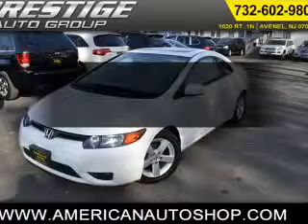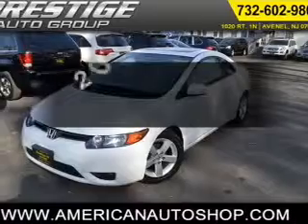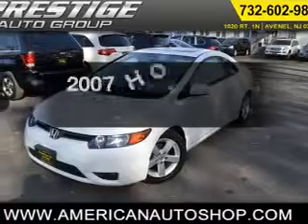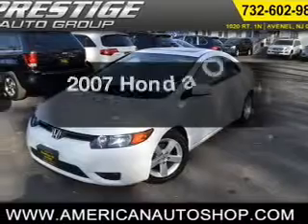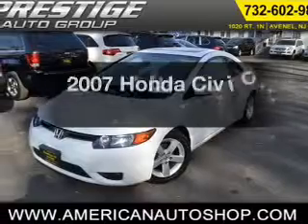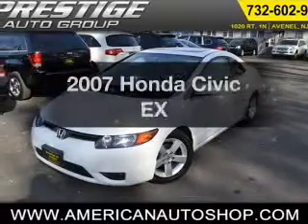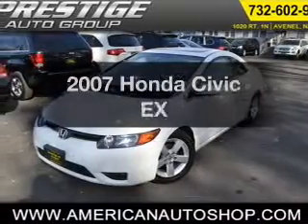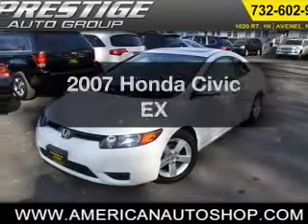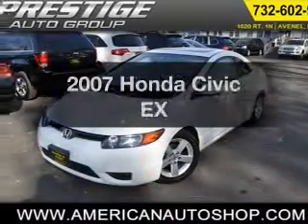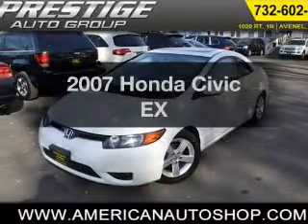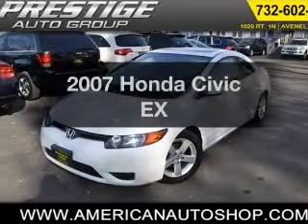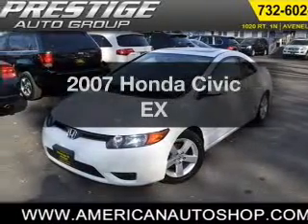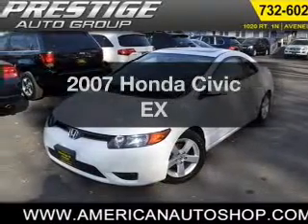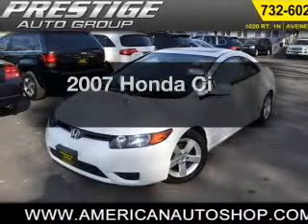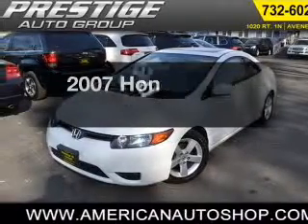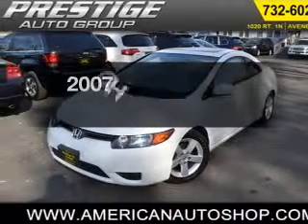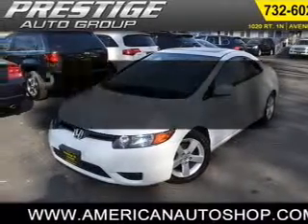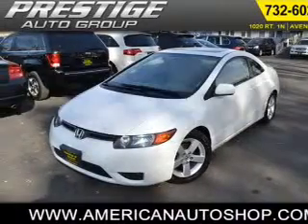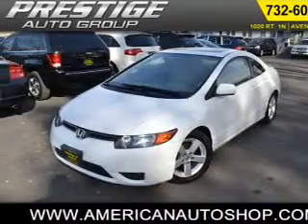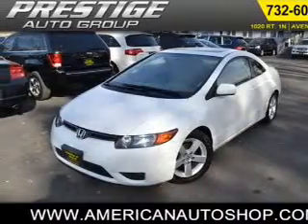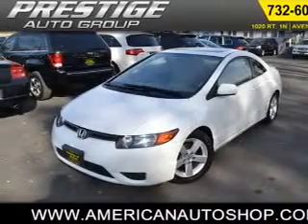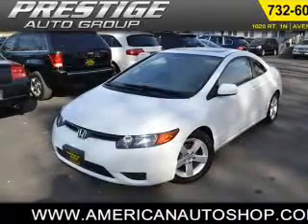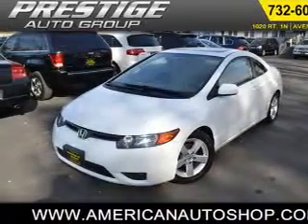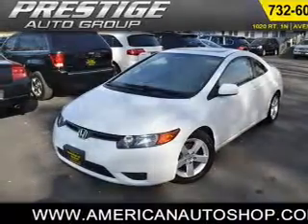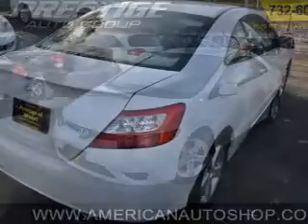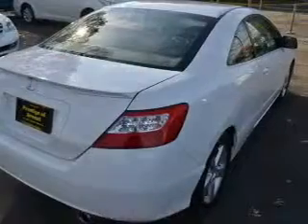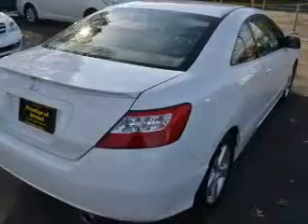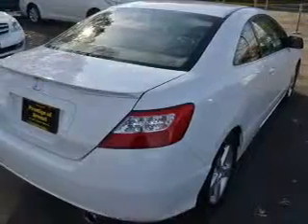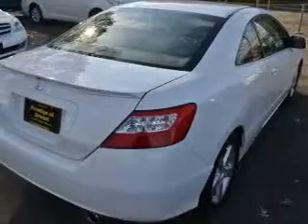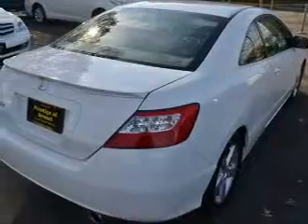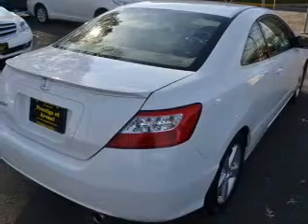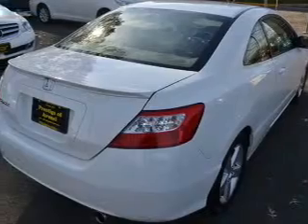Presenting the 2007 Honda Civic. If you're looking for a first-rate auto, this one could be yours today.